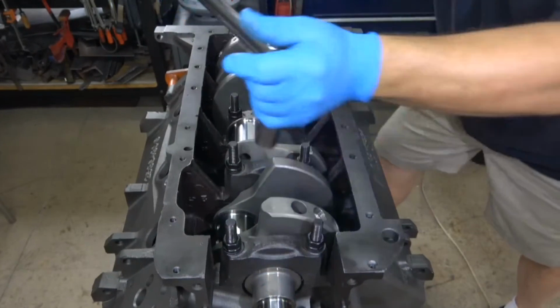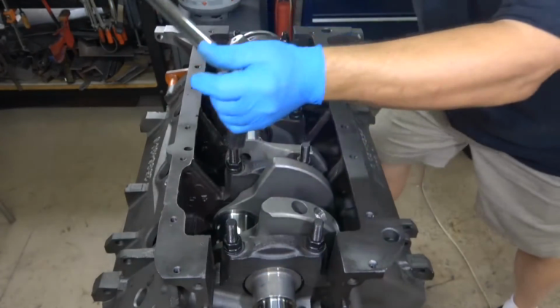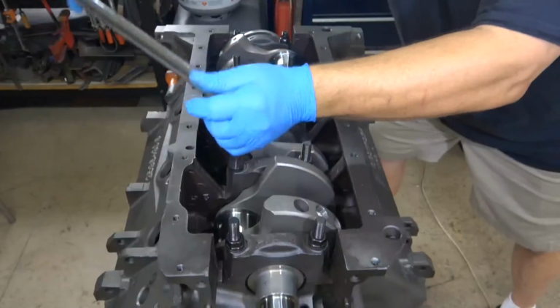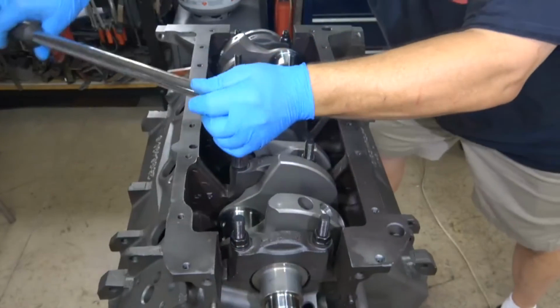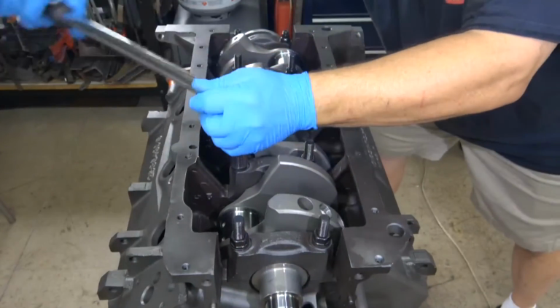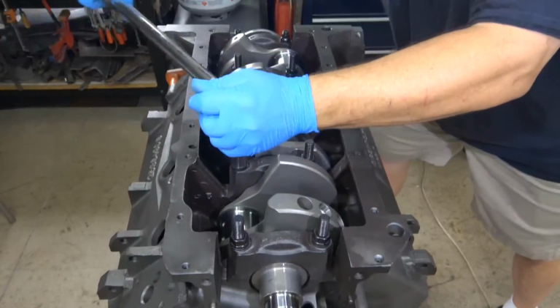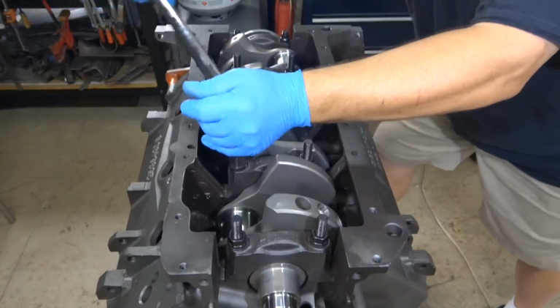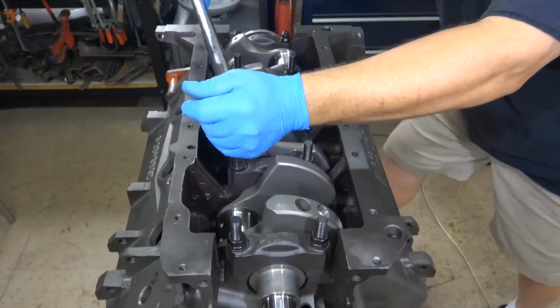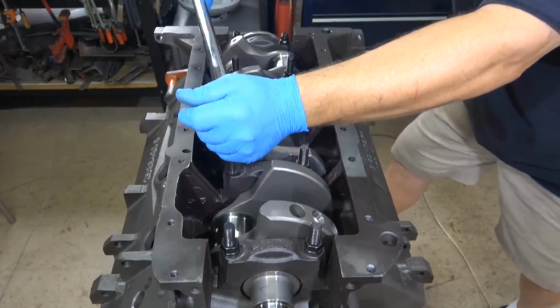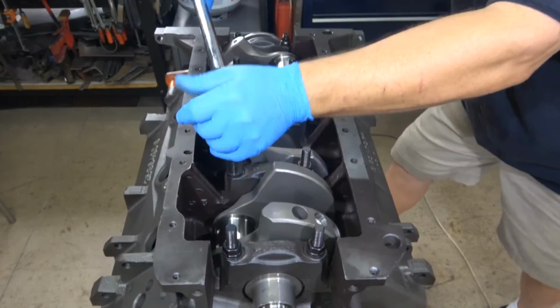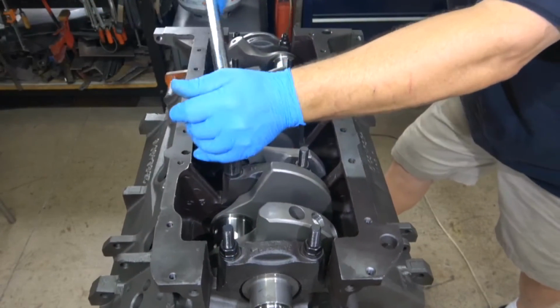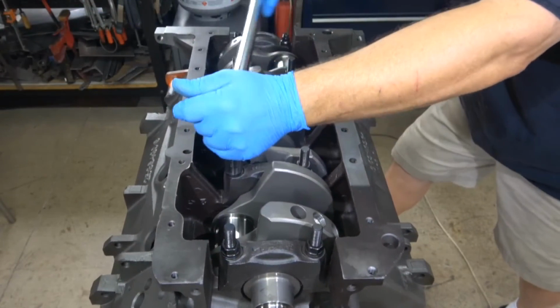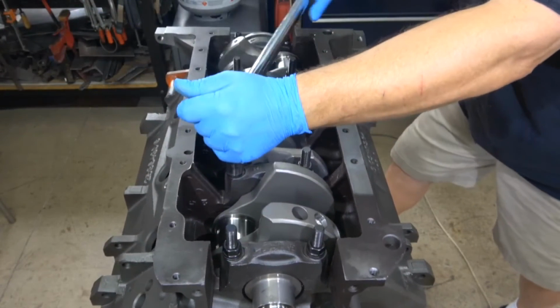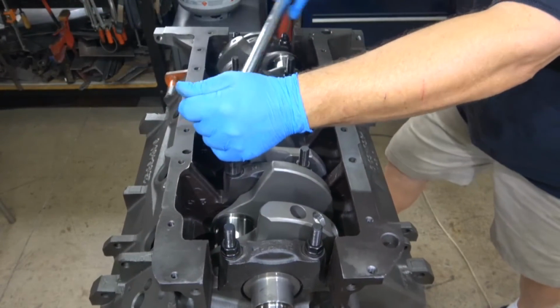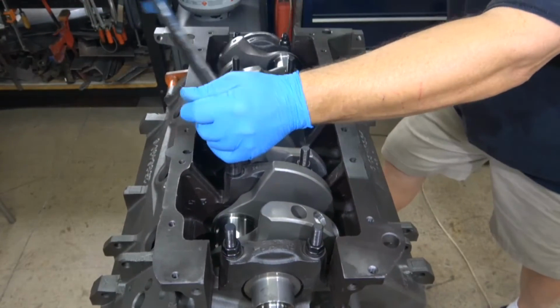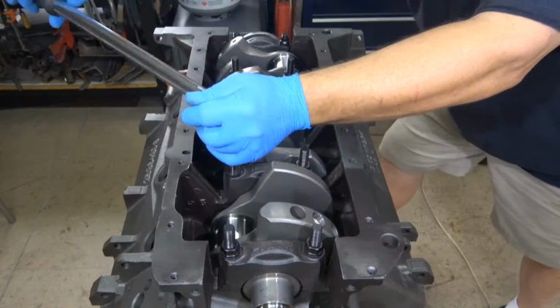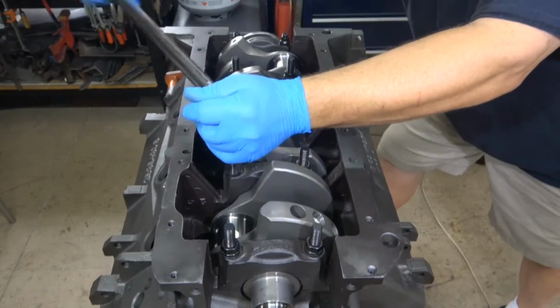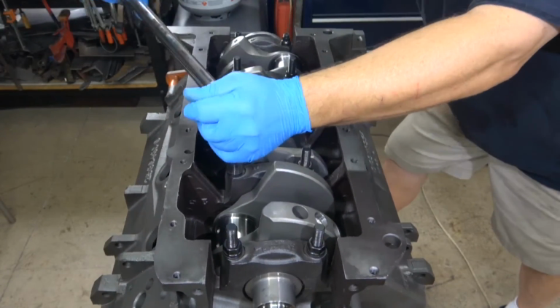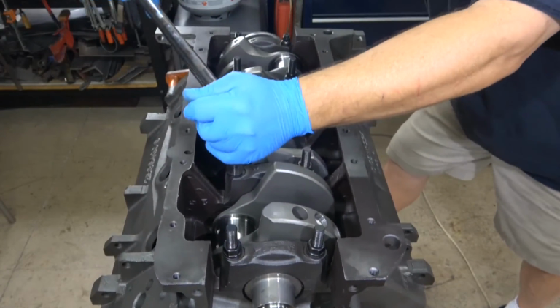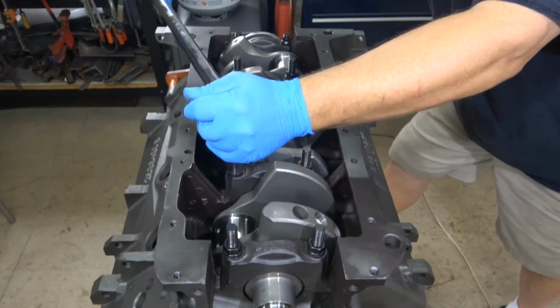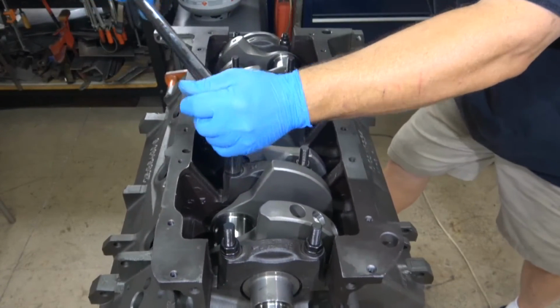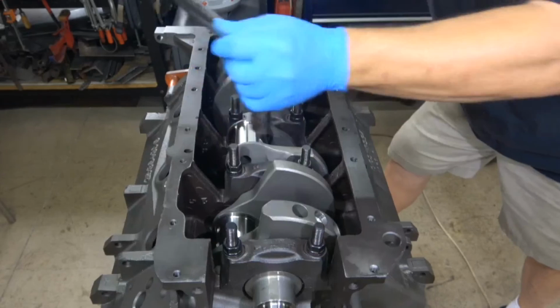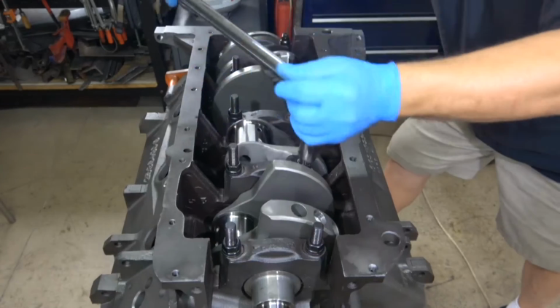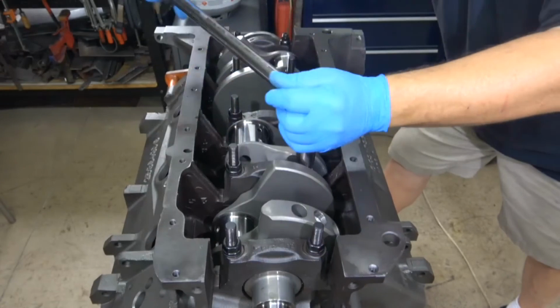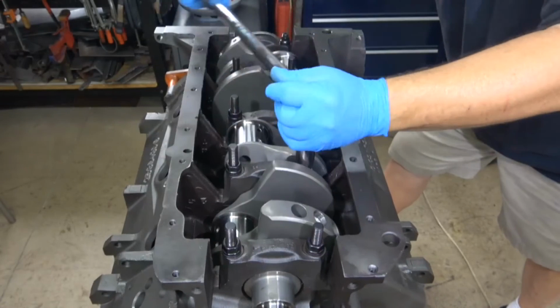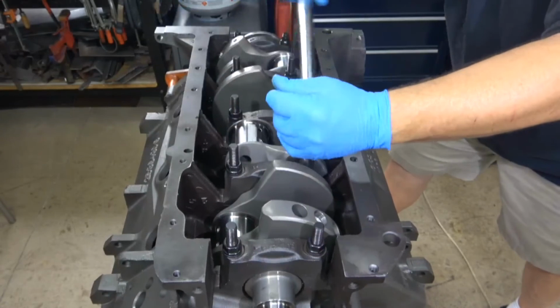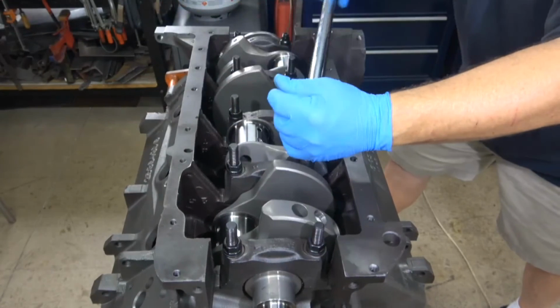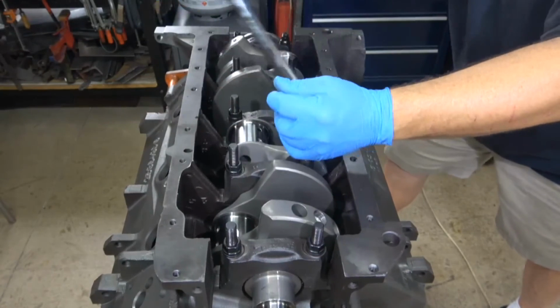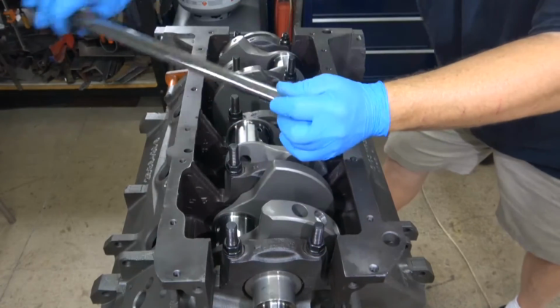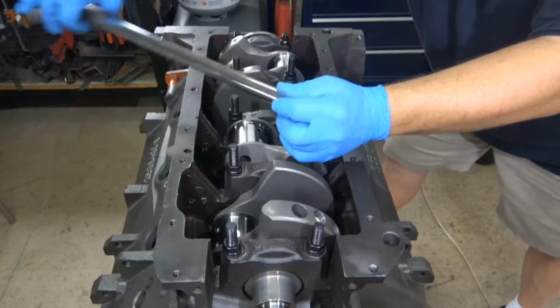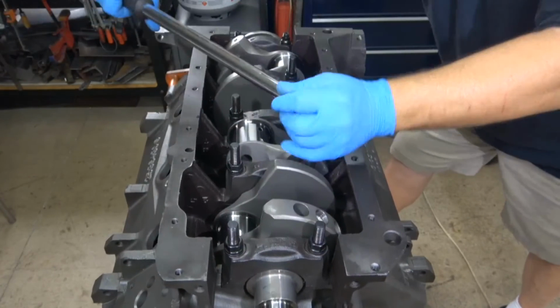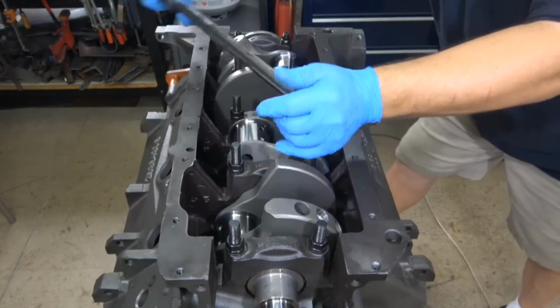Now I can torque them all down to spec, which is 90 foot-pounds. I will do that in two stages — first to 40, then to 90.